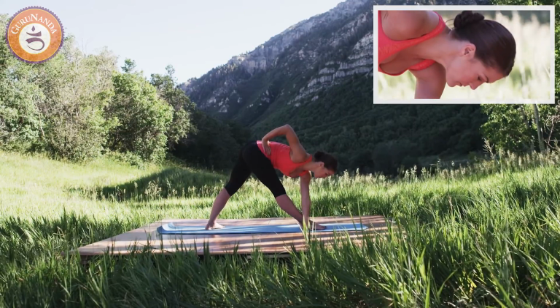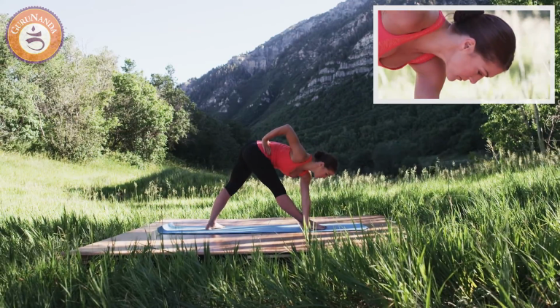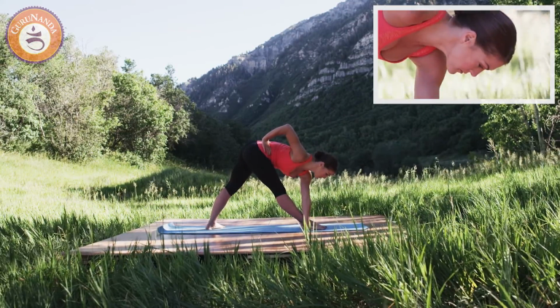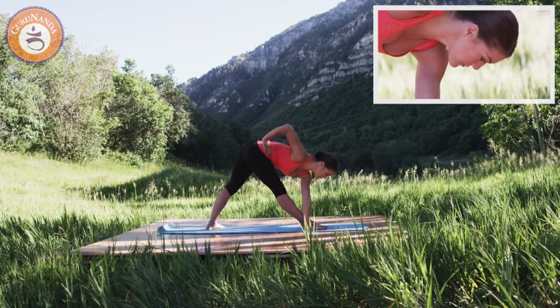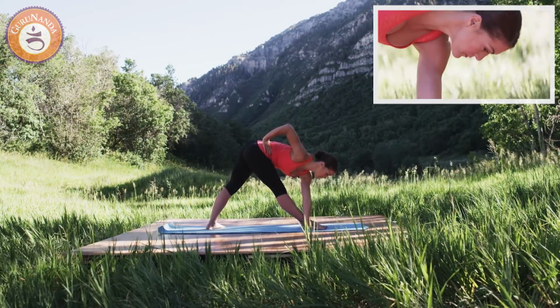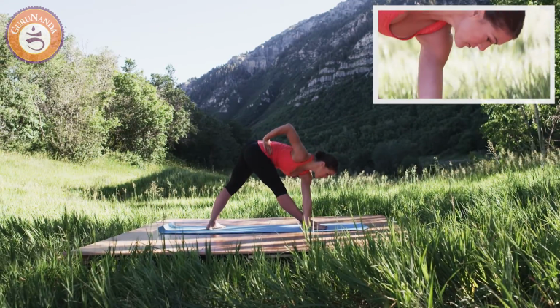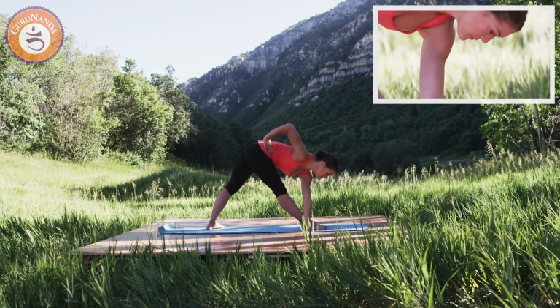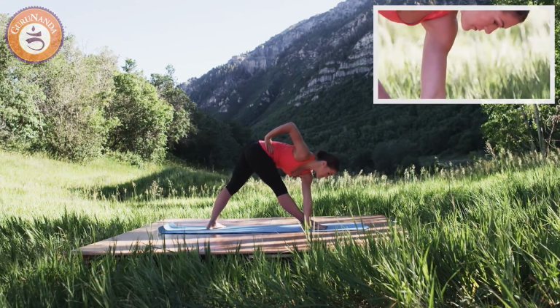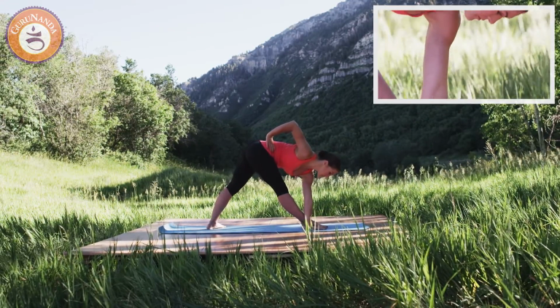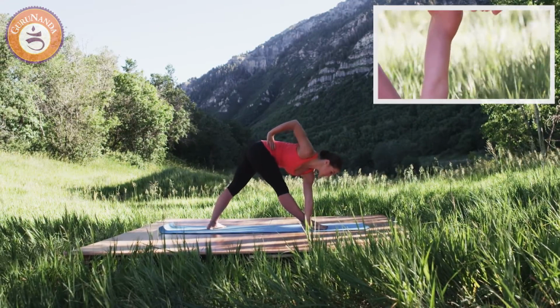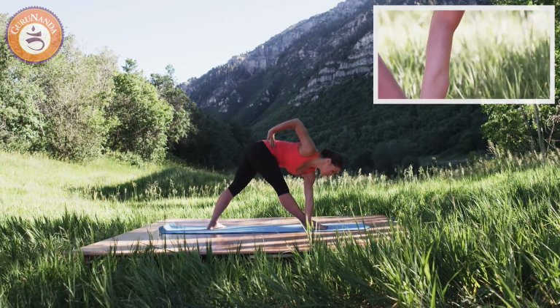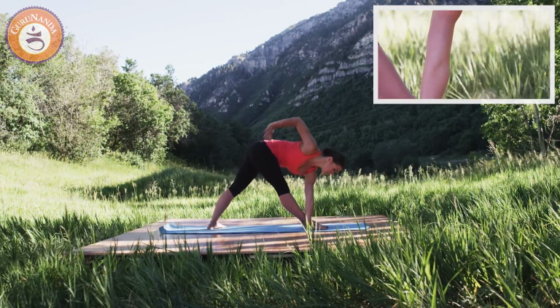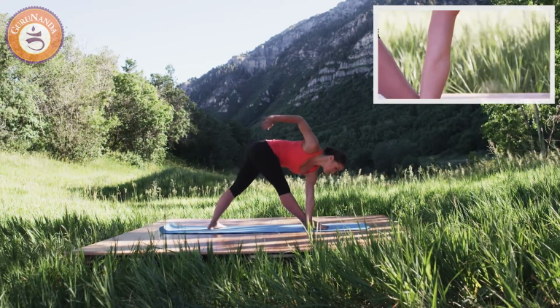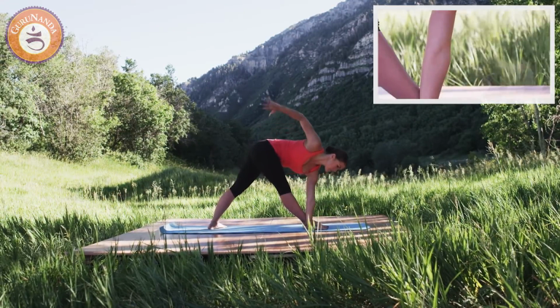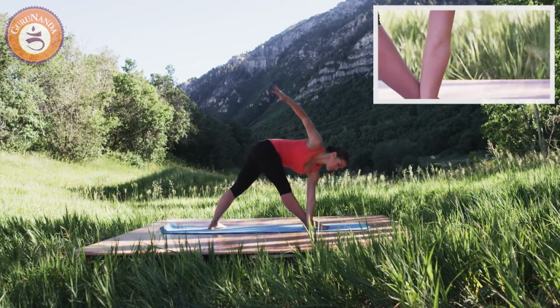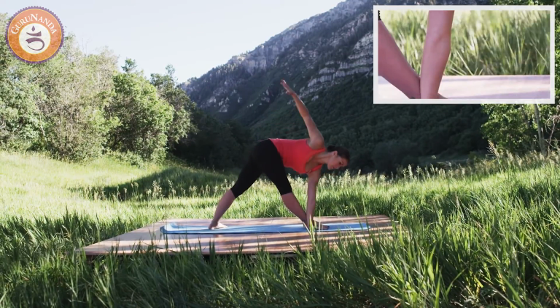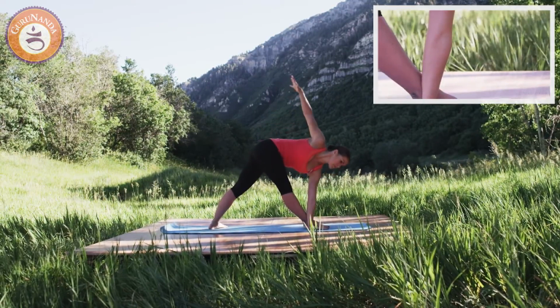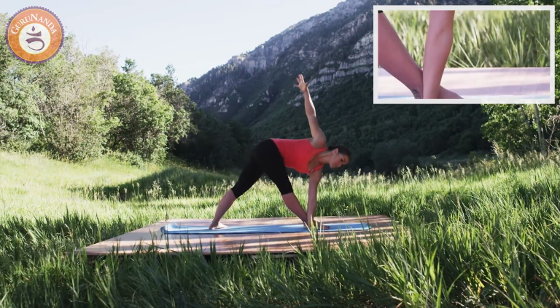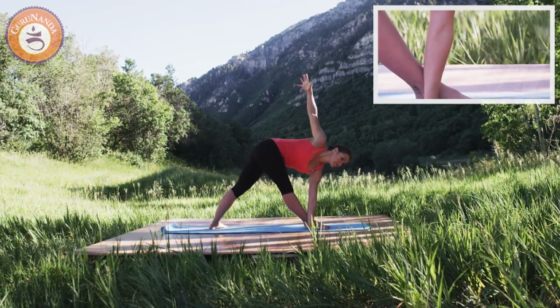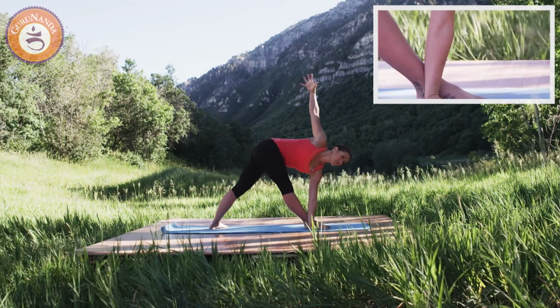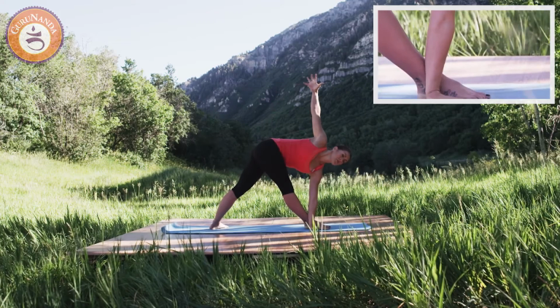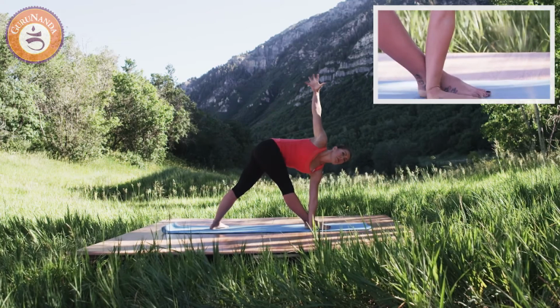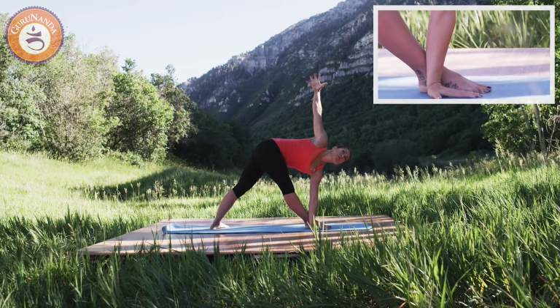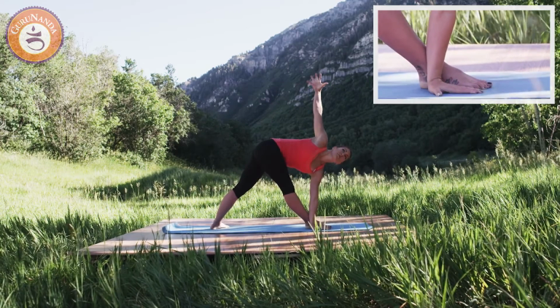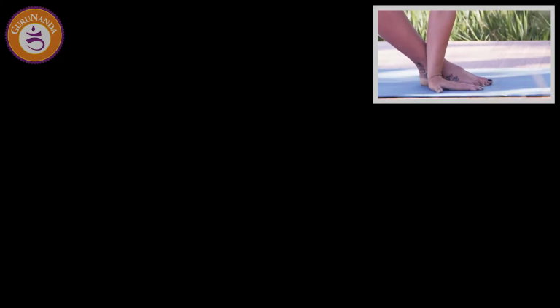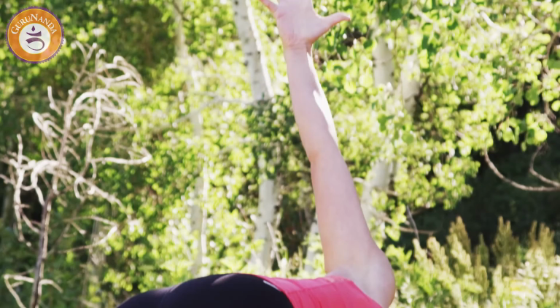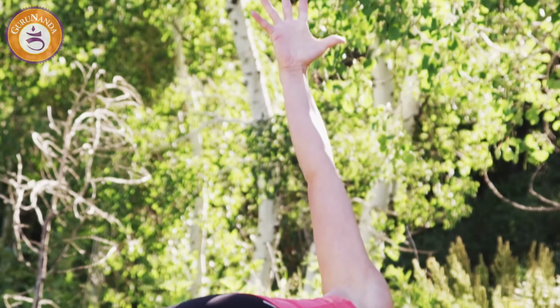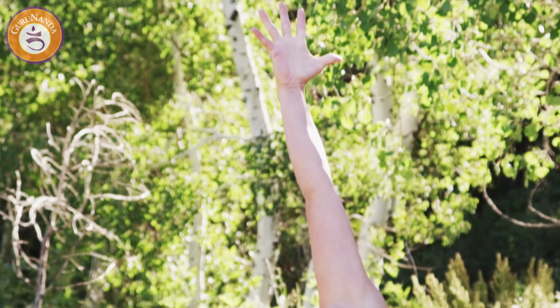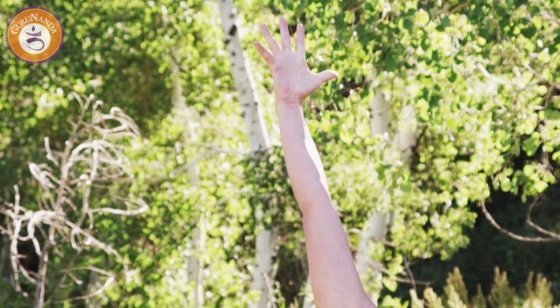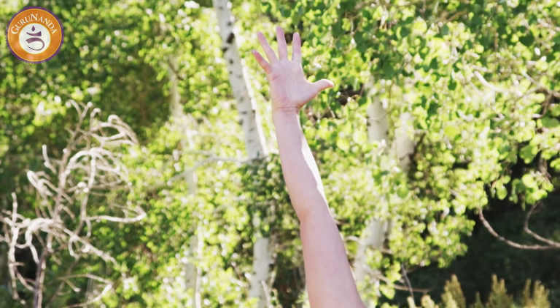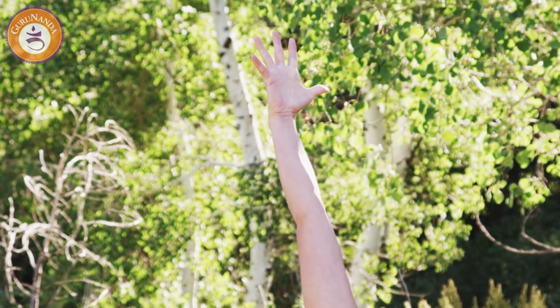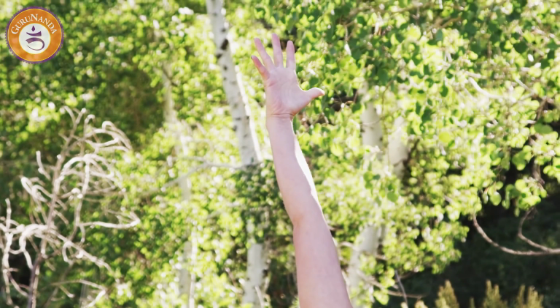With the left hand pressing the floor, extend through your right arm, lengthening and breathing.